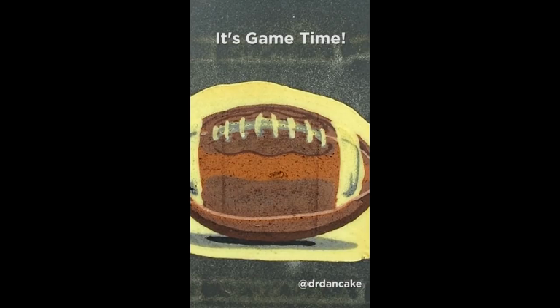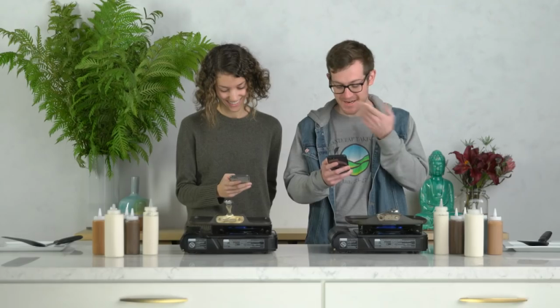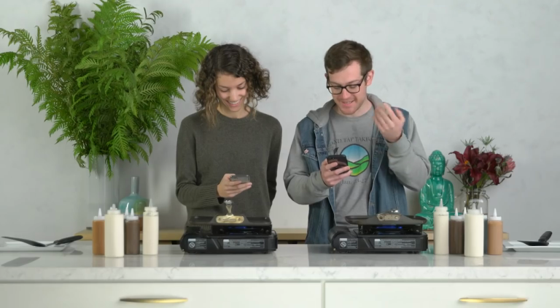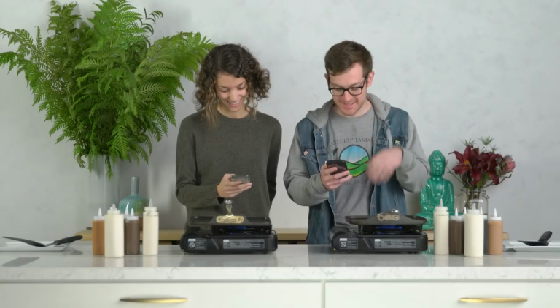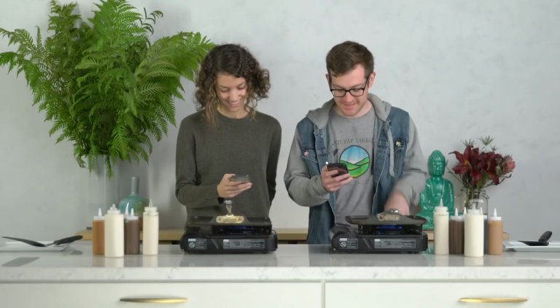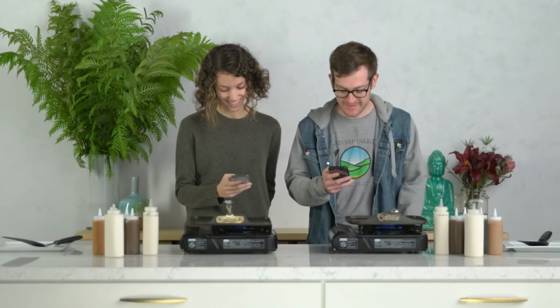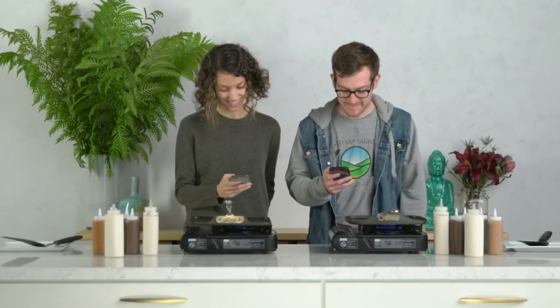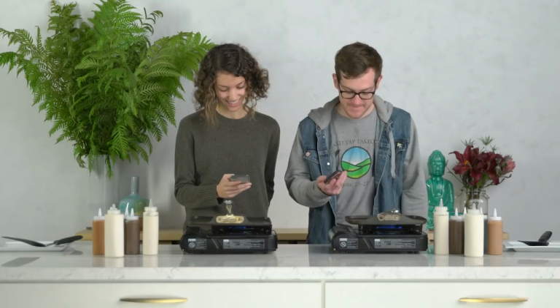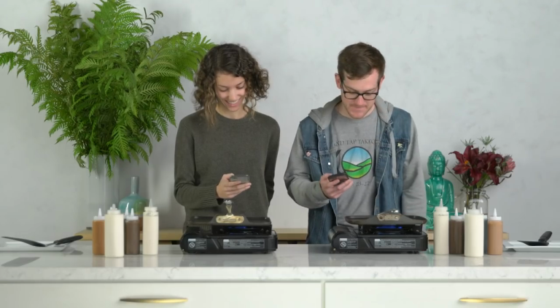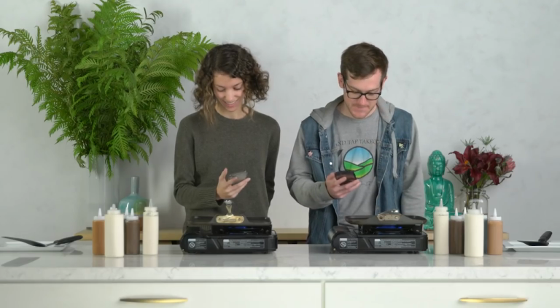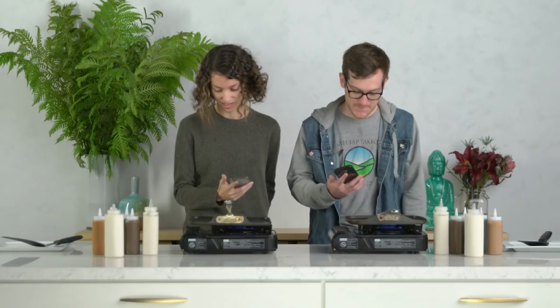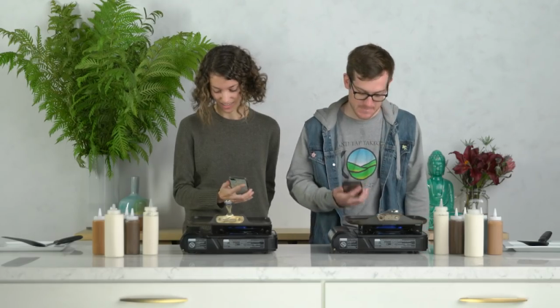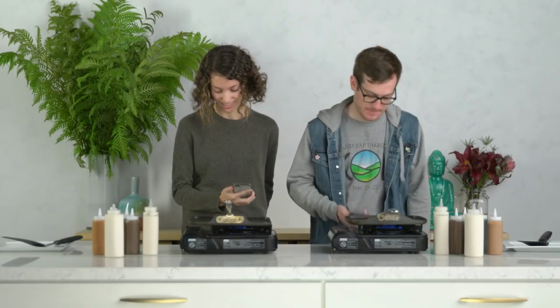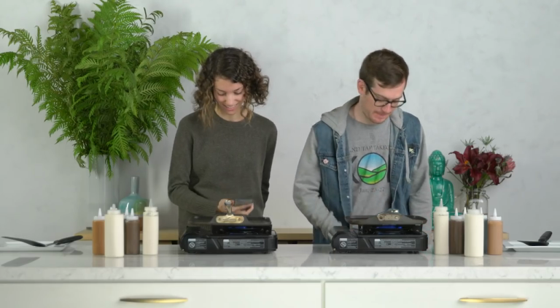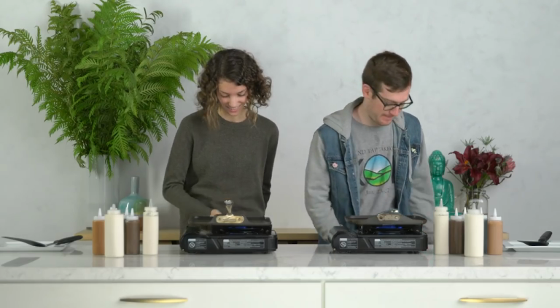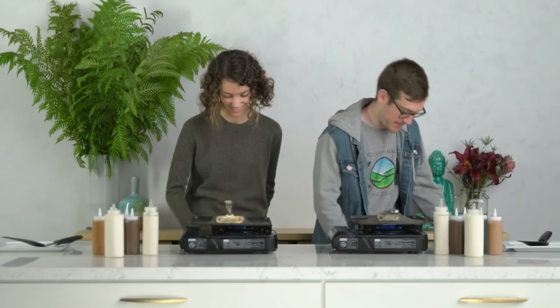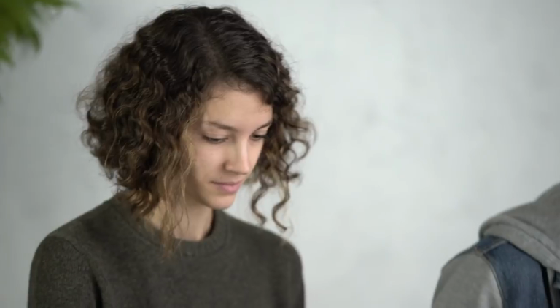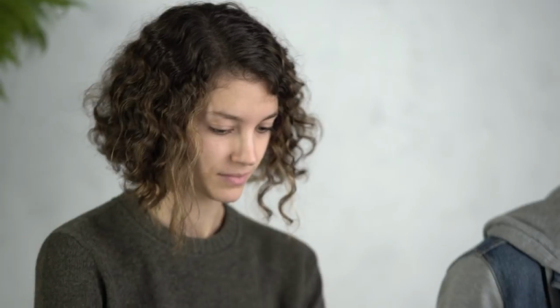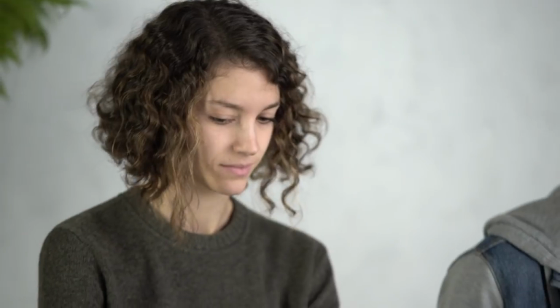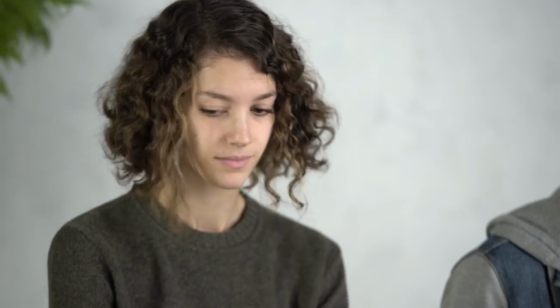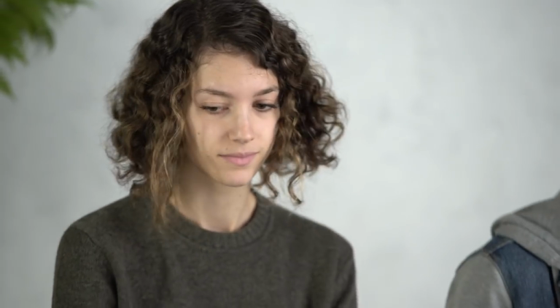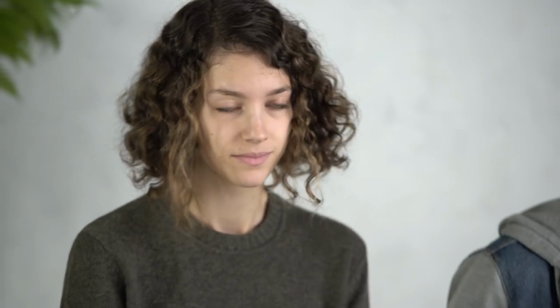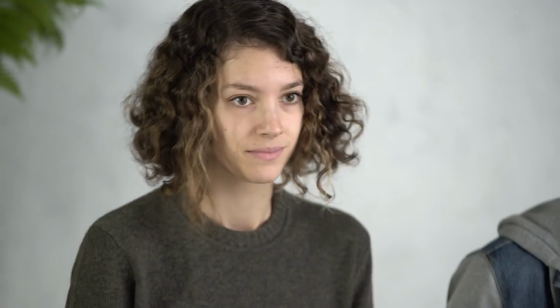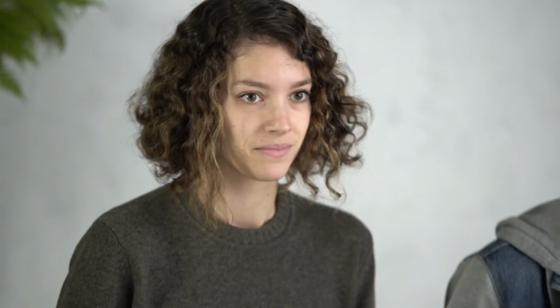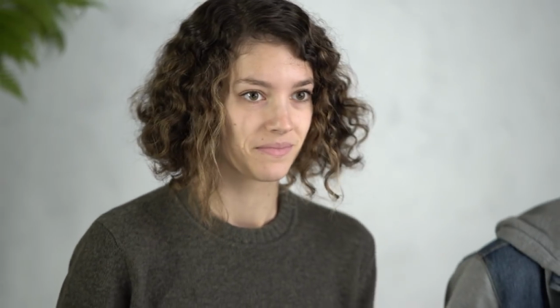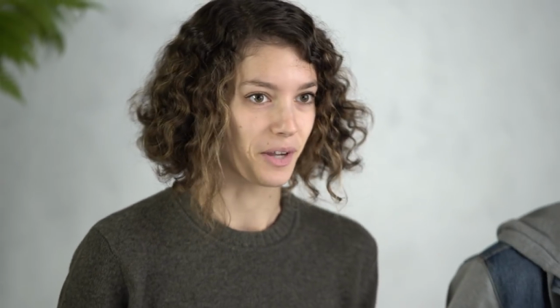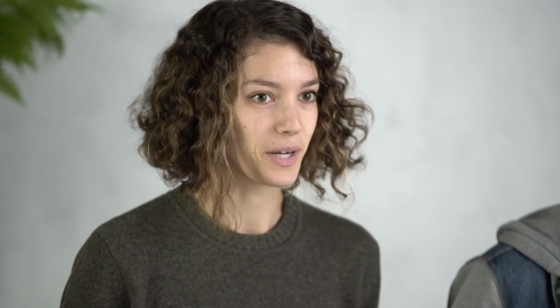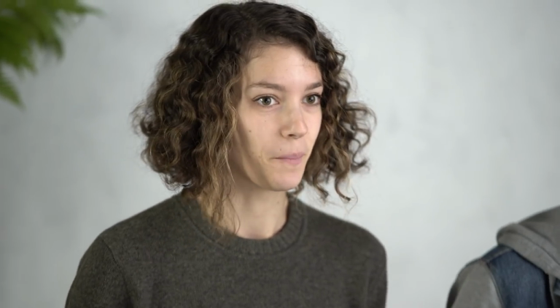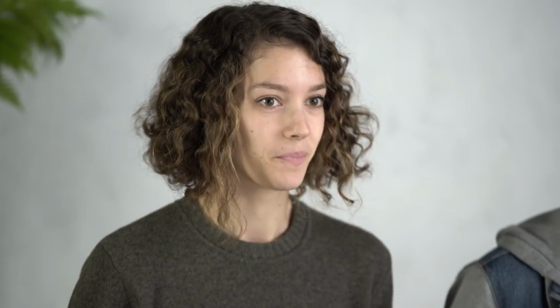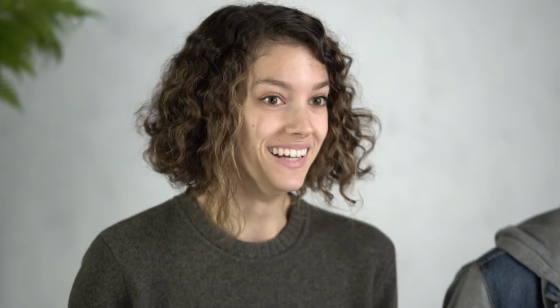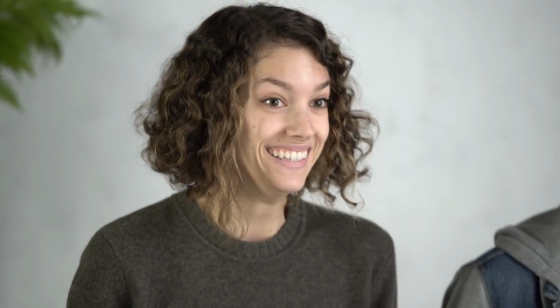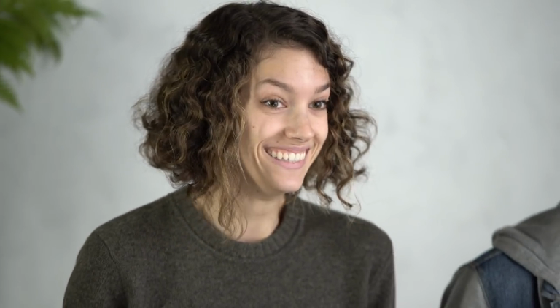All right, all right, here goes nothing. Okay, on your marks. Here we go. Go.